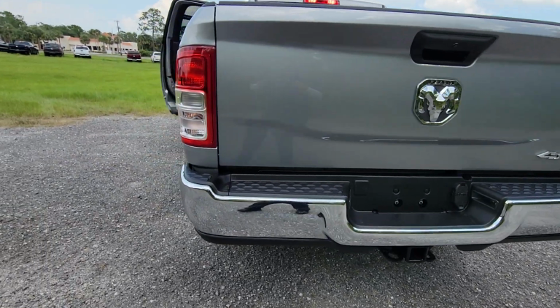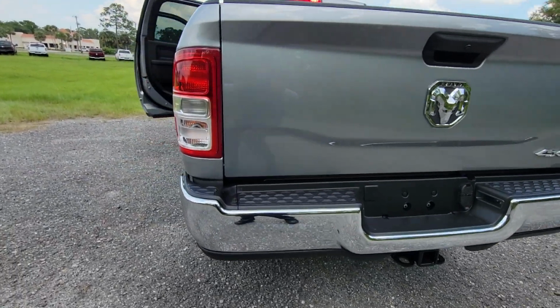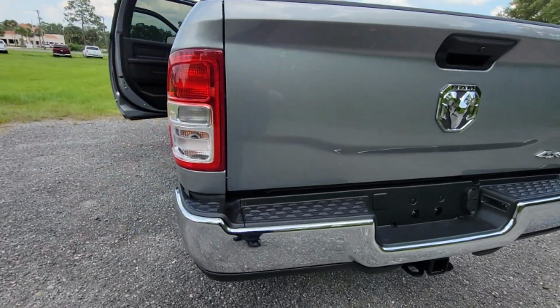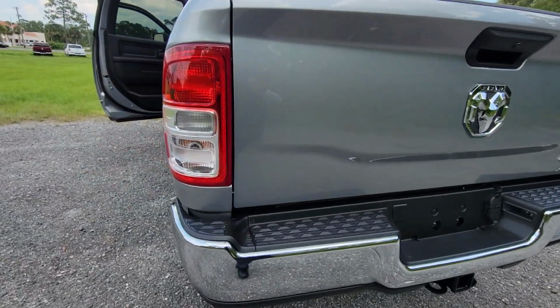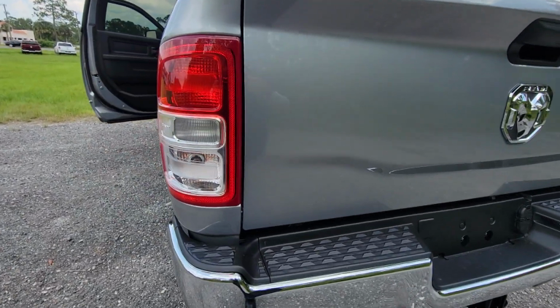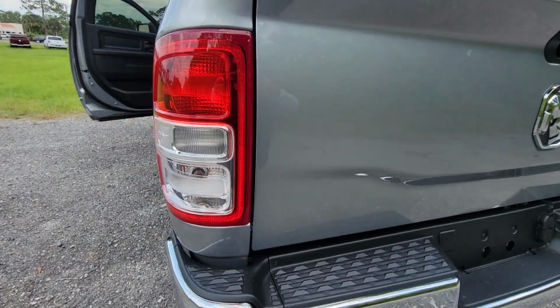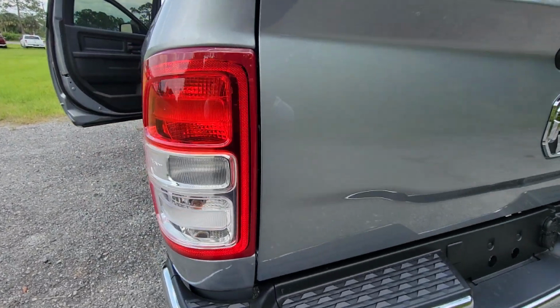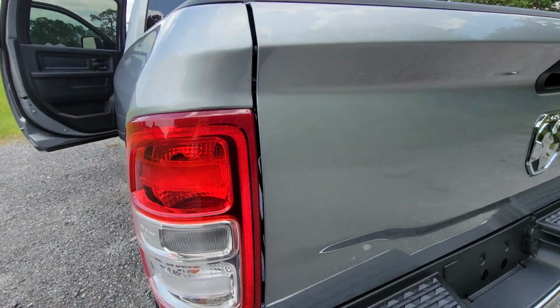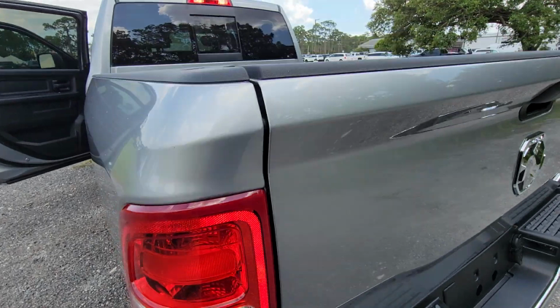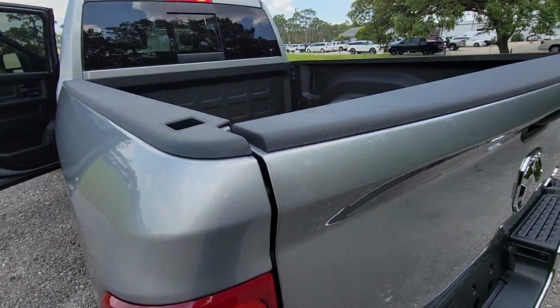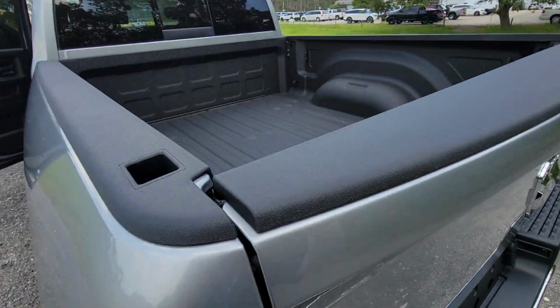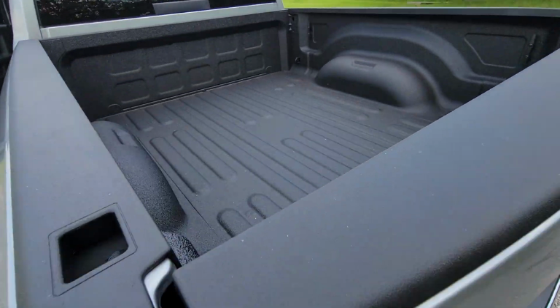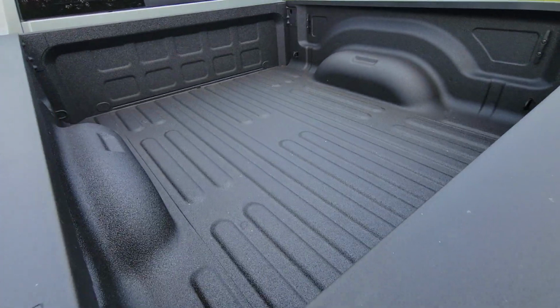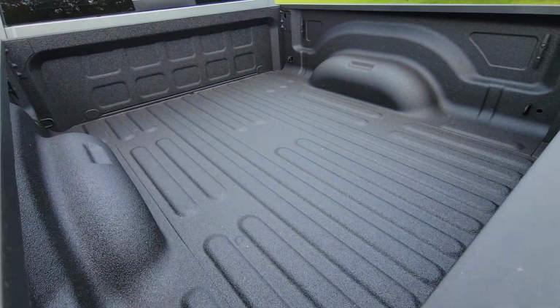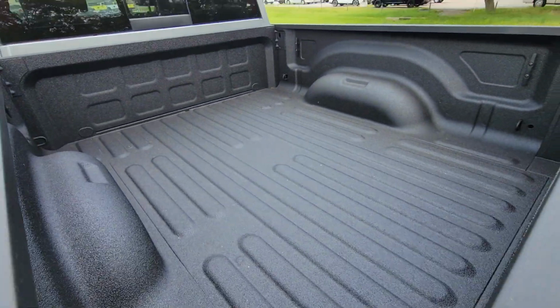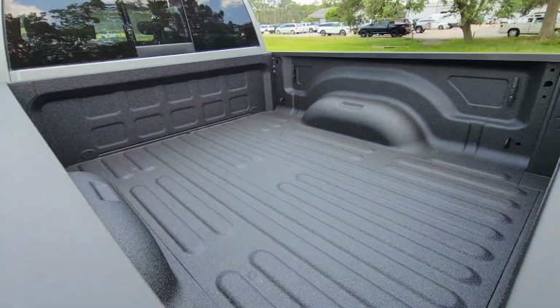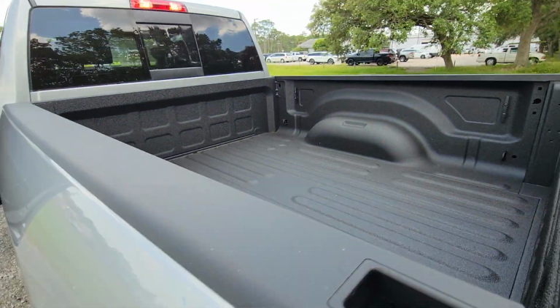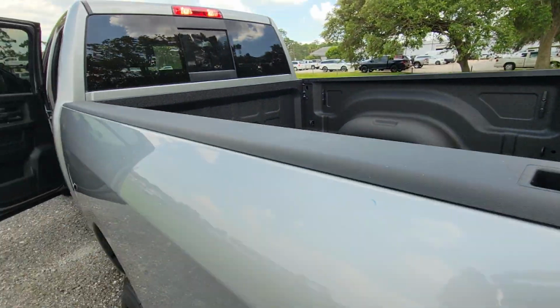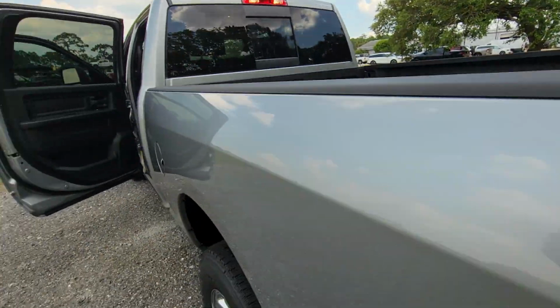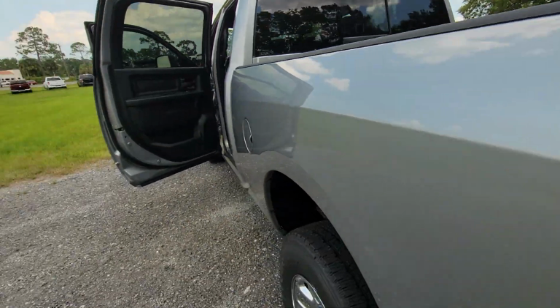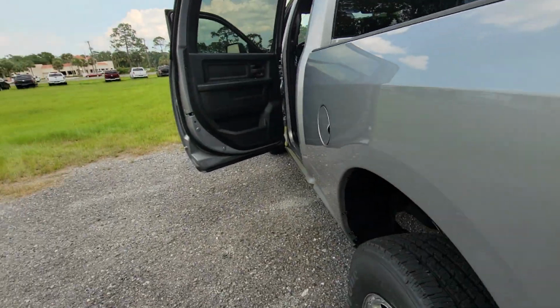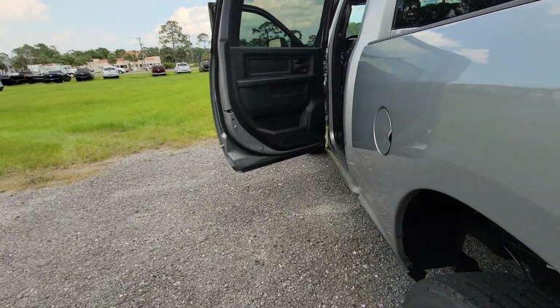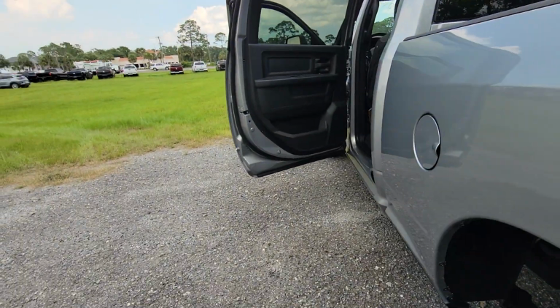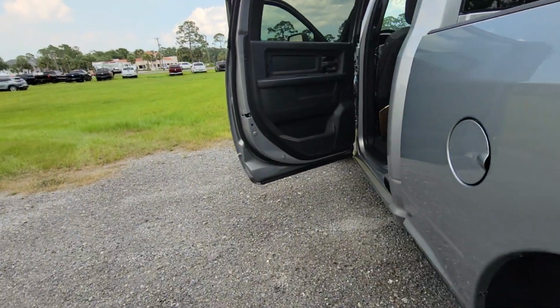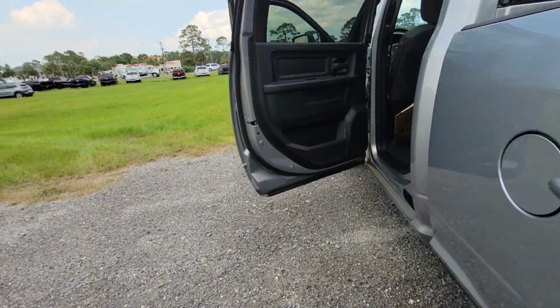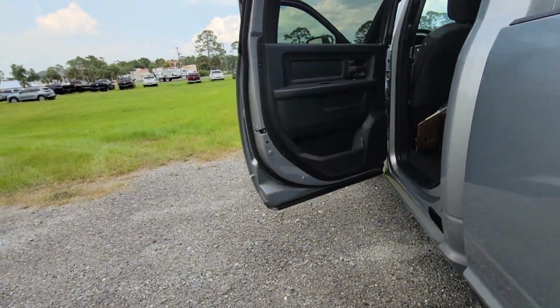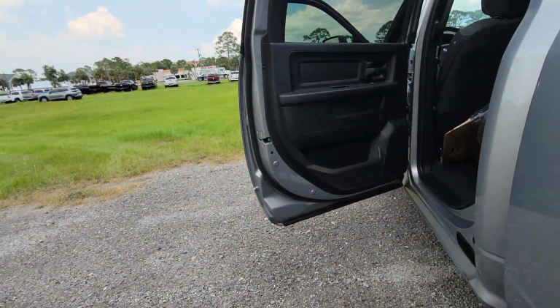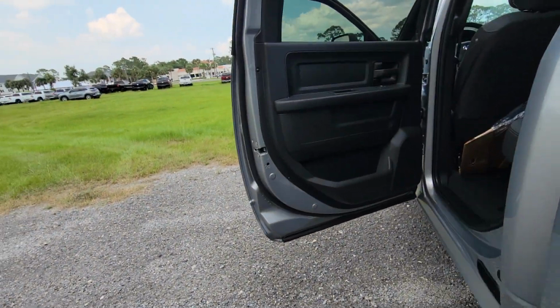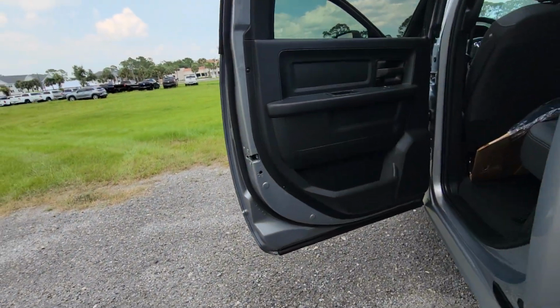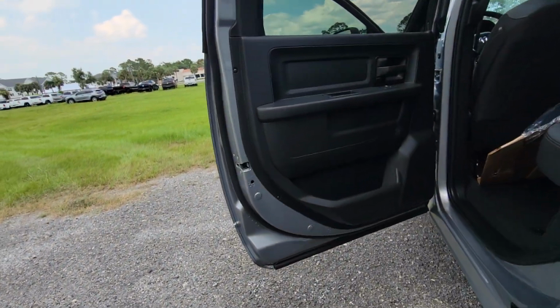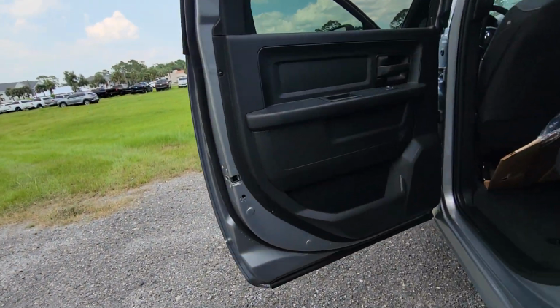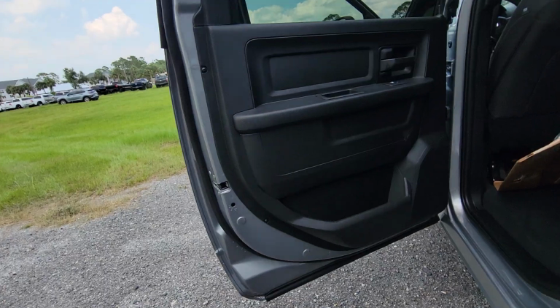Stability control, split bench seat, traction control. Come in for a test drive. Our team will make it the best part of your day.